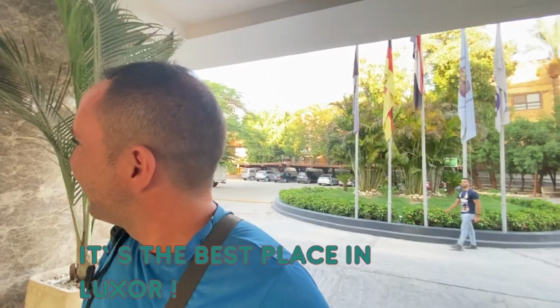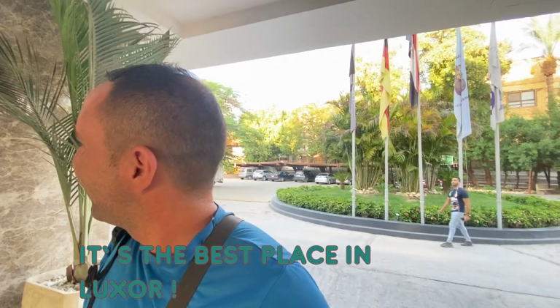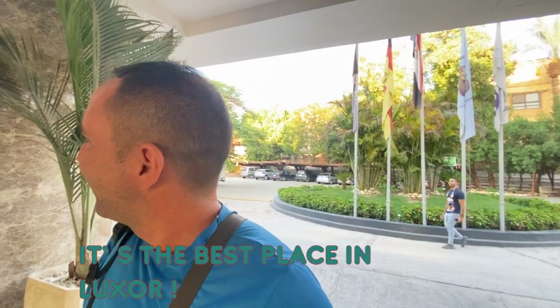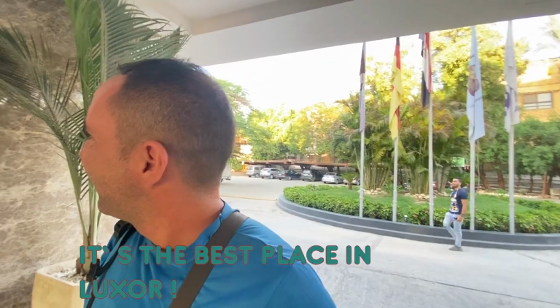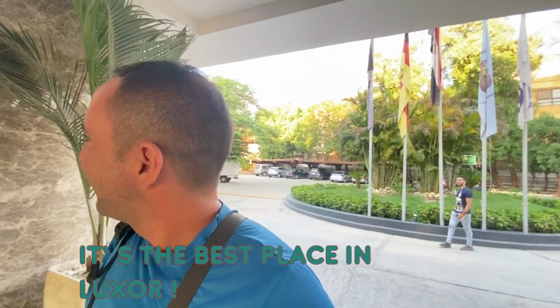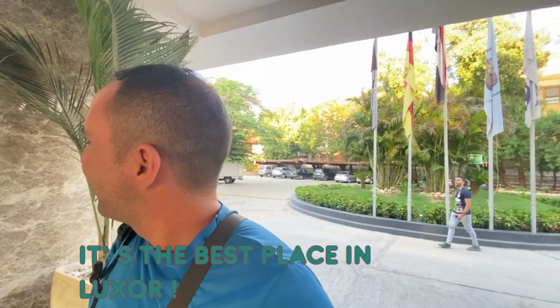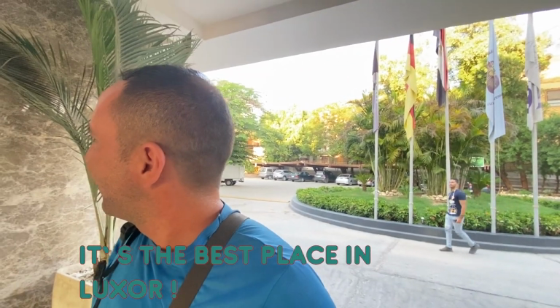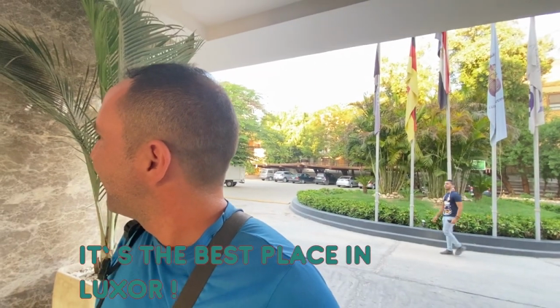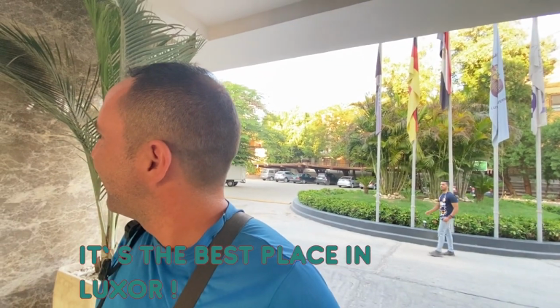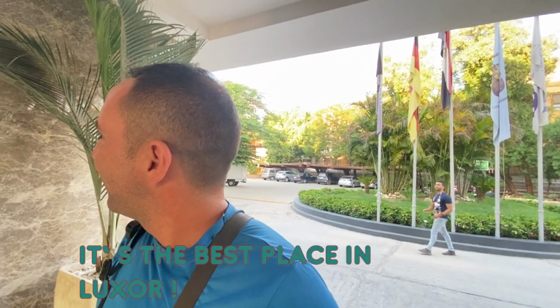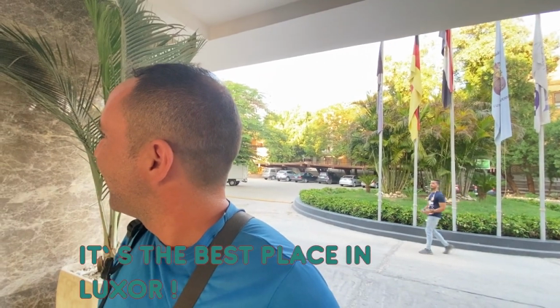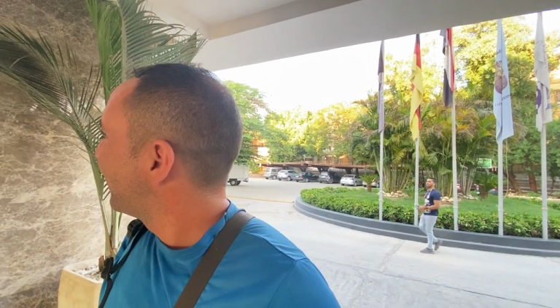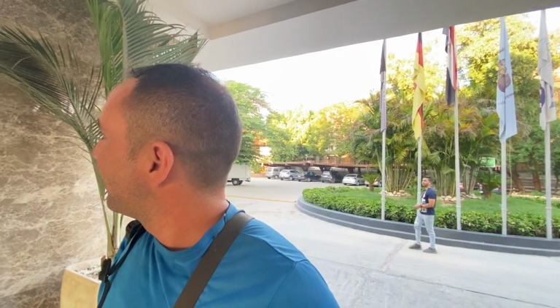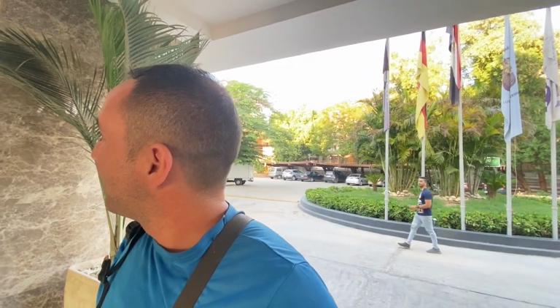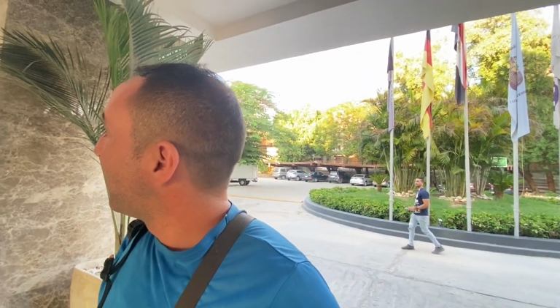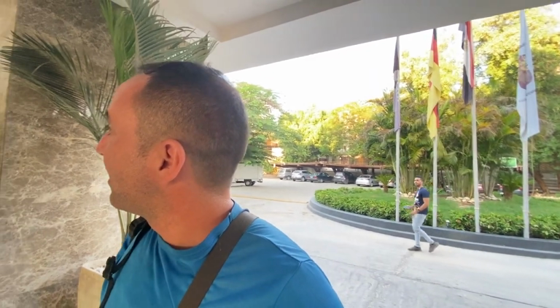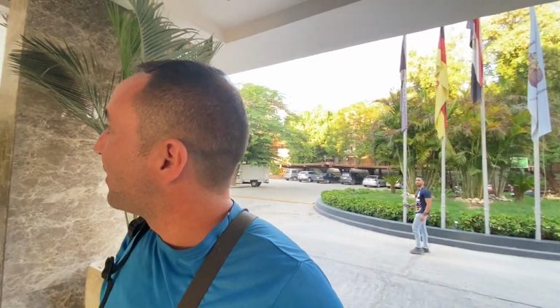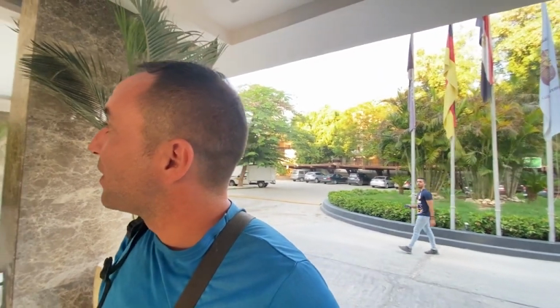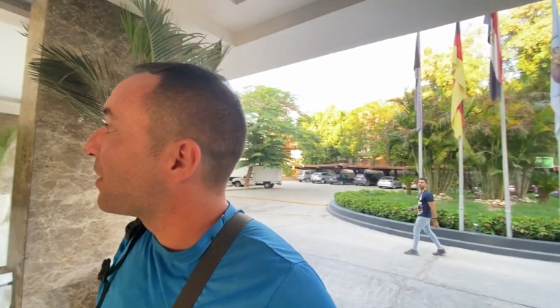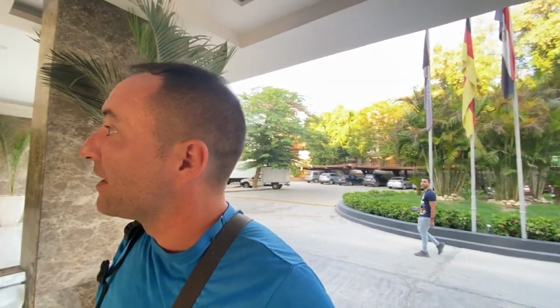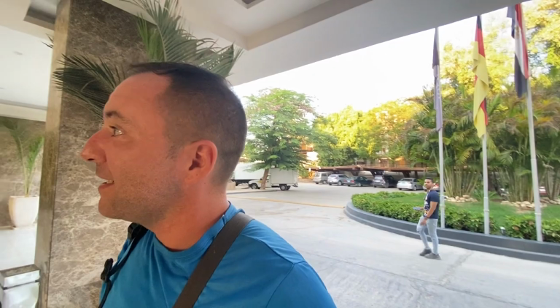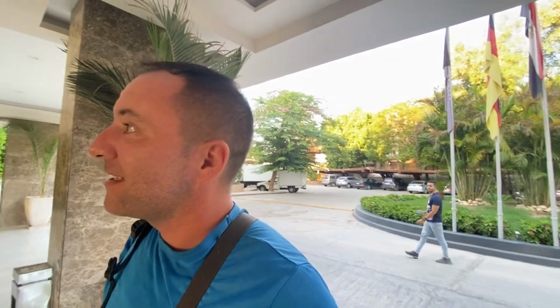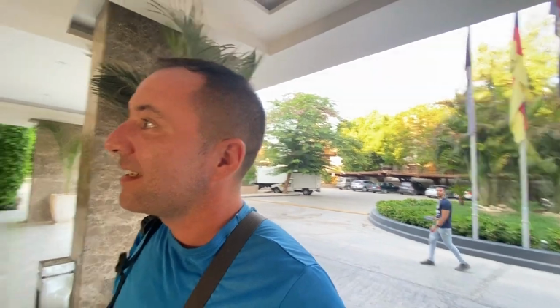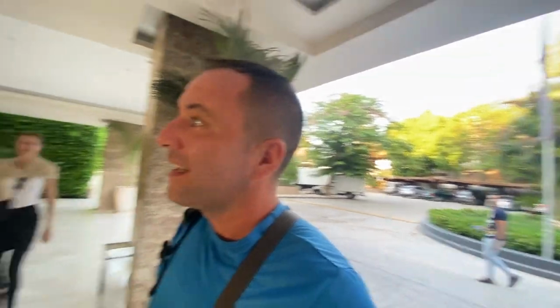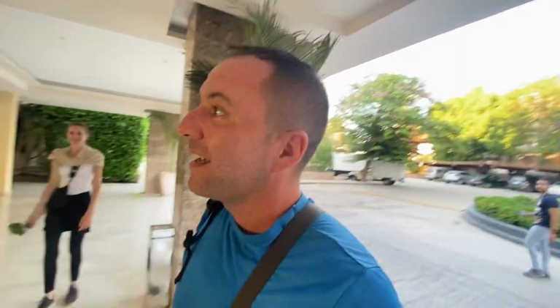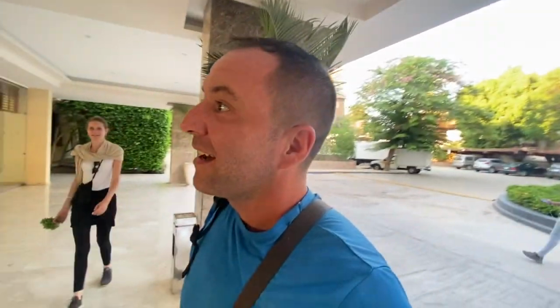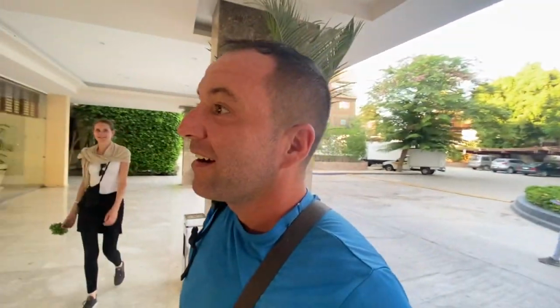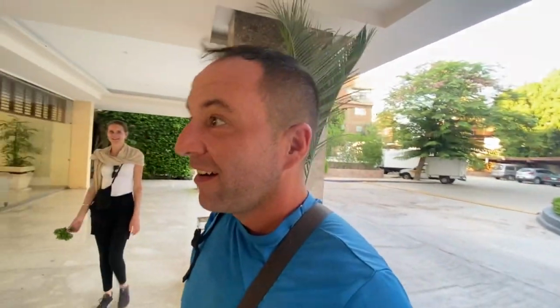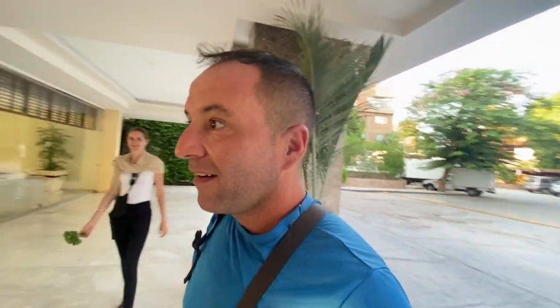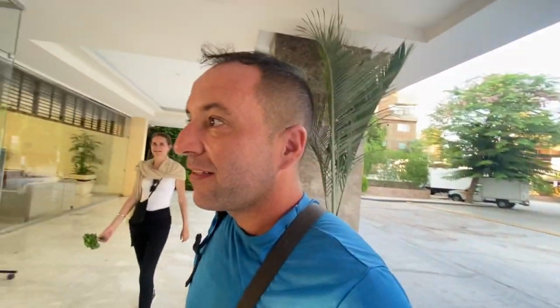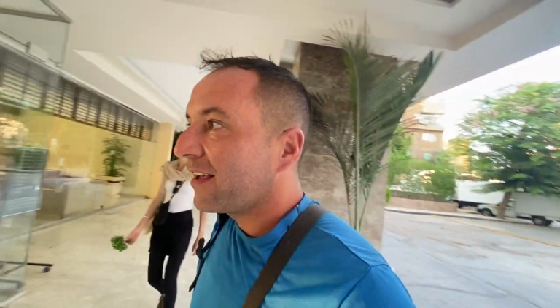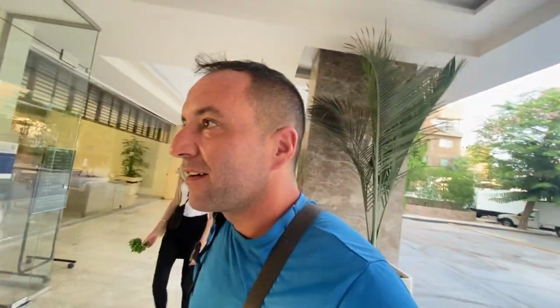Someone told me: it's the best place you have in Luxor. This one. Oh, thank you.